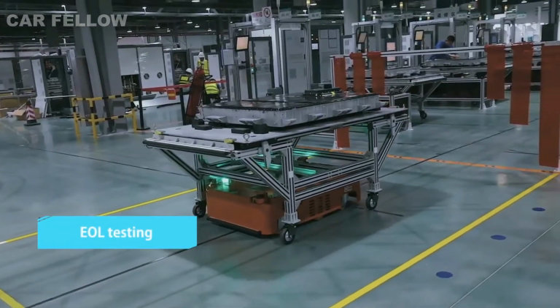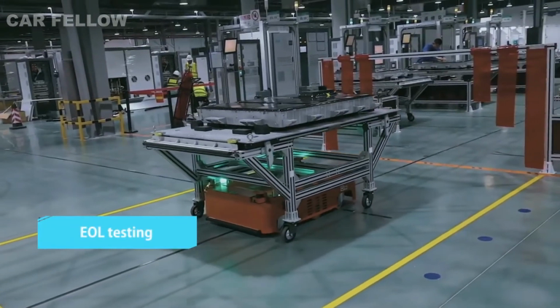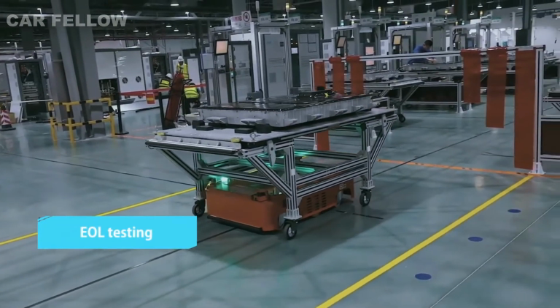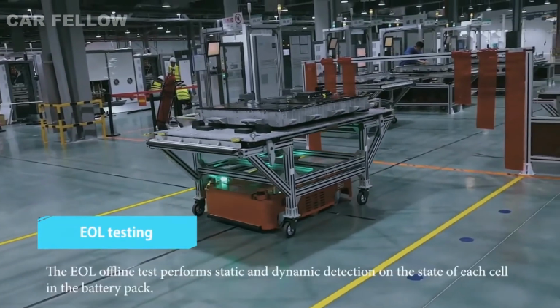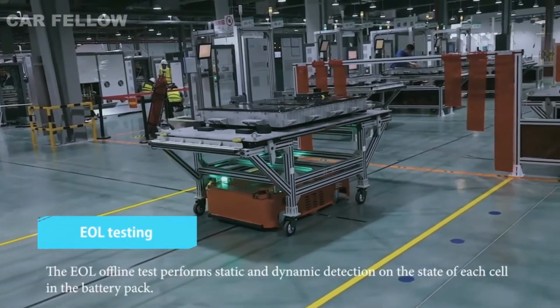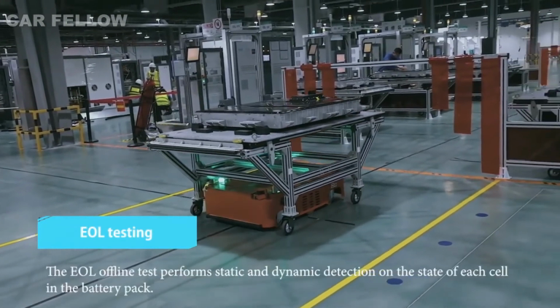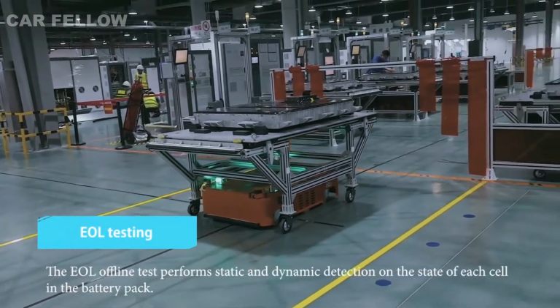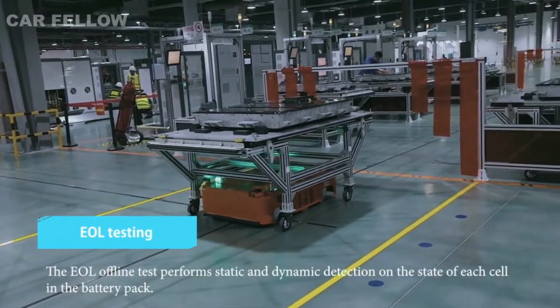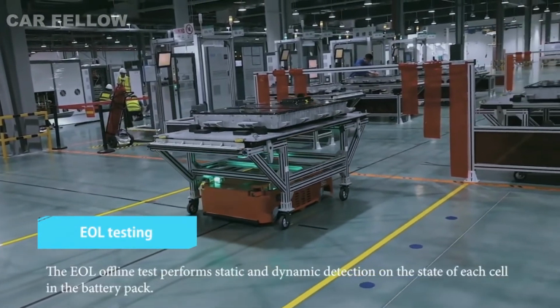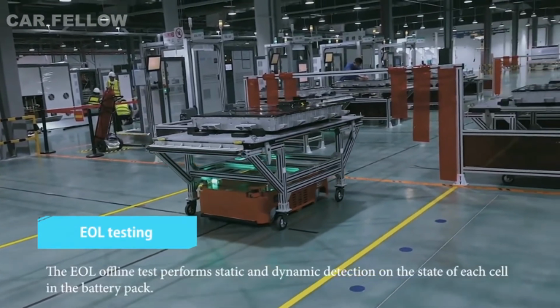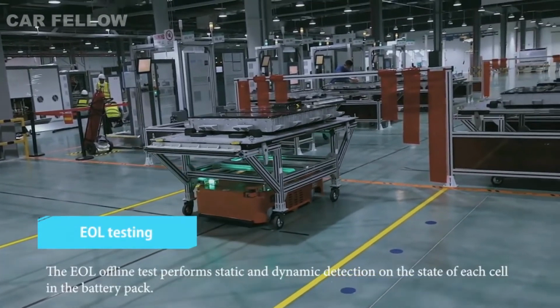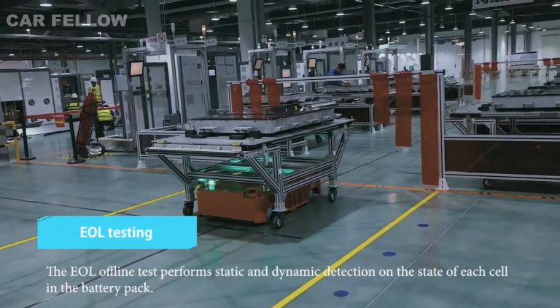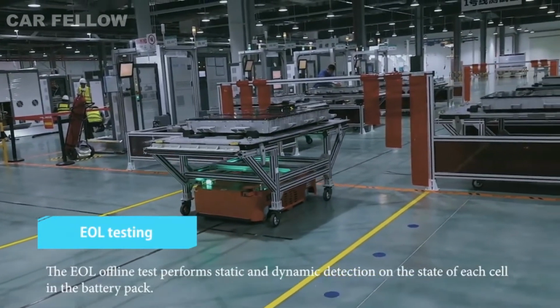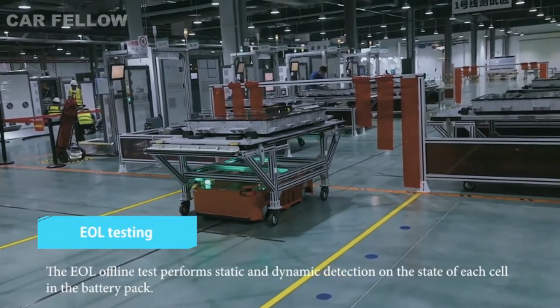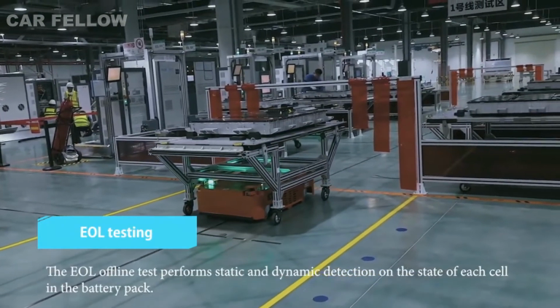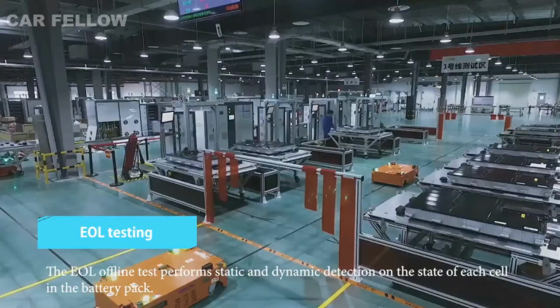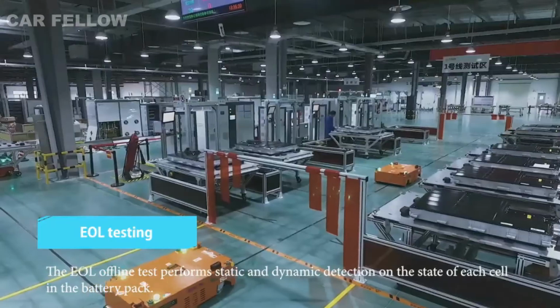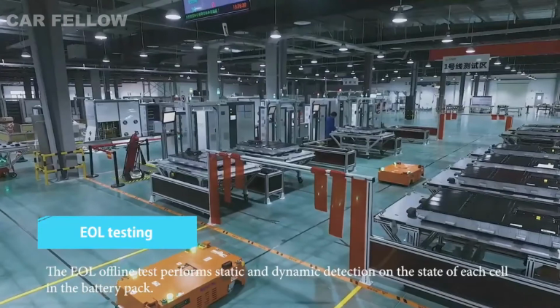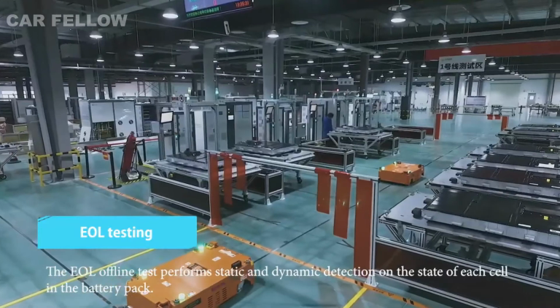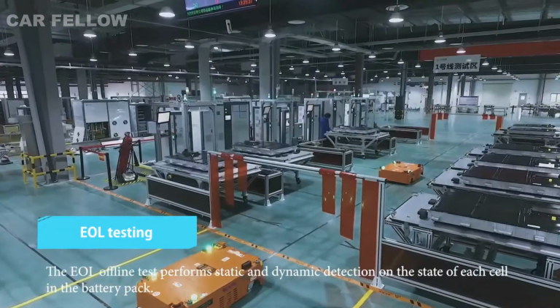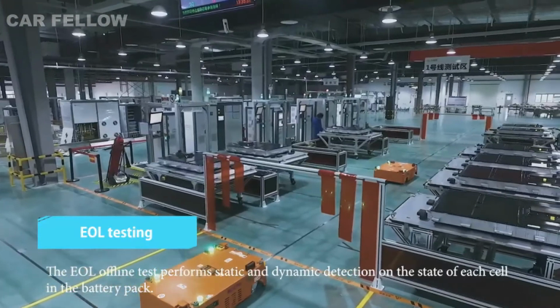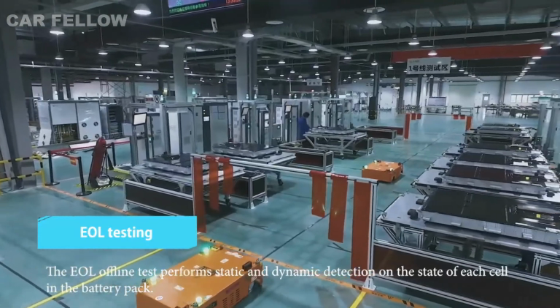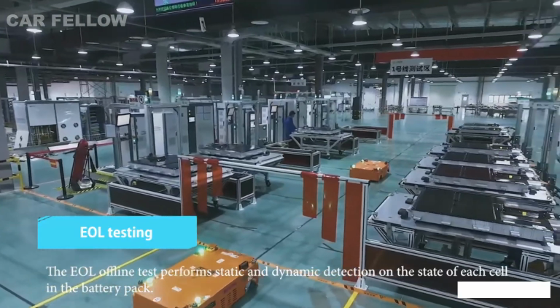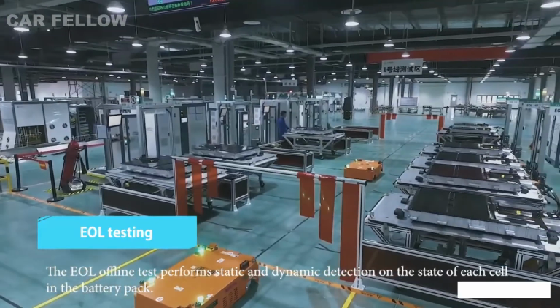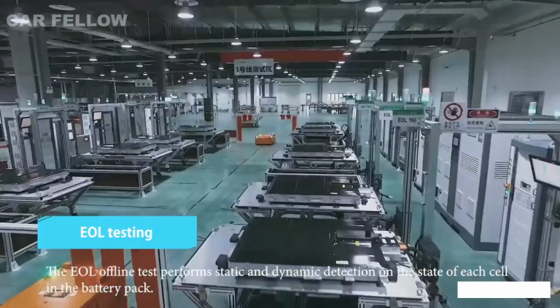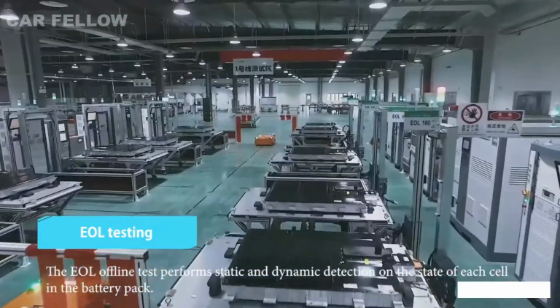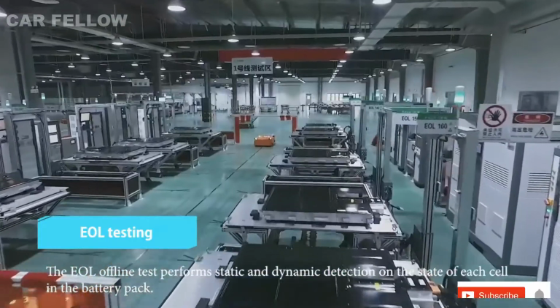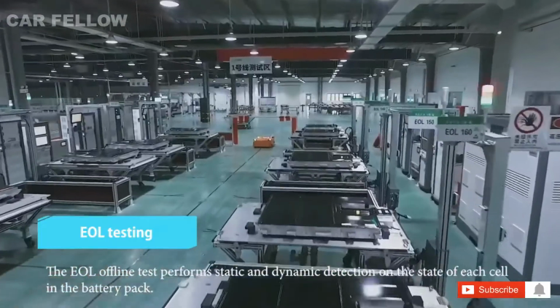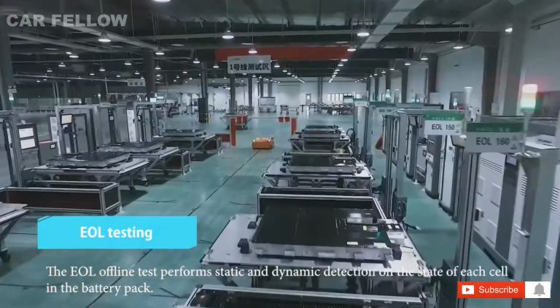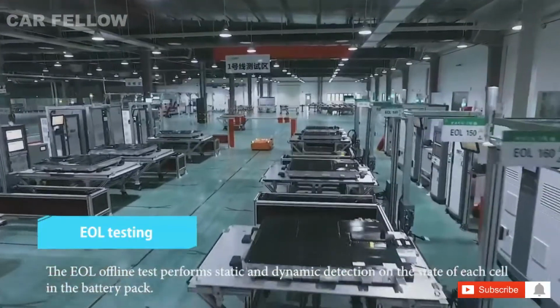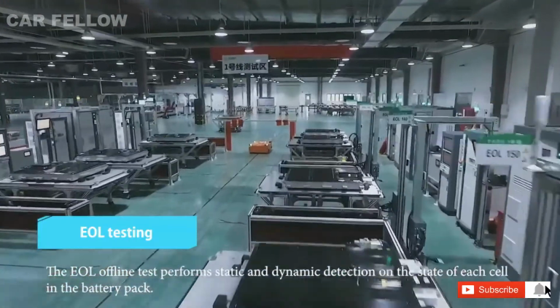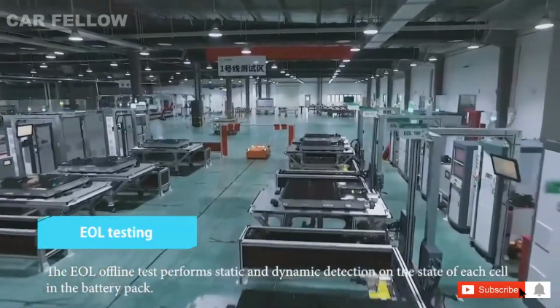The EOL offline test performs static and dynamic detection on the state of each cell in the battery pack.